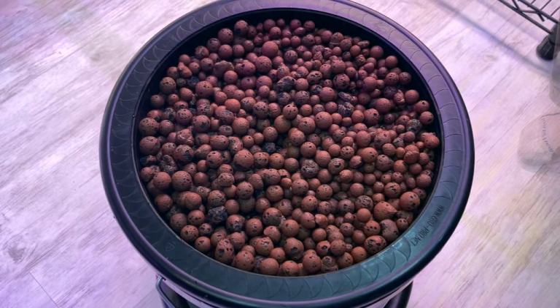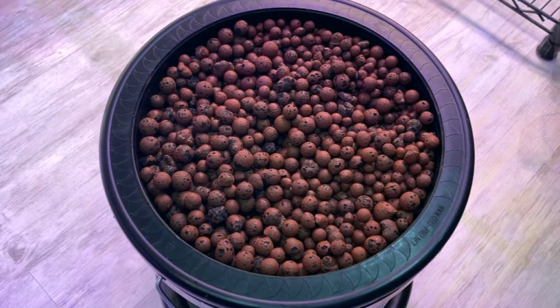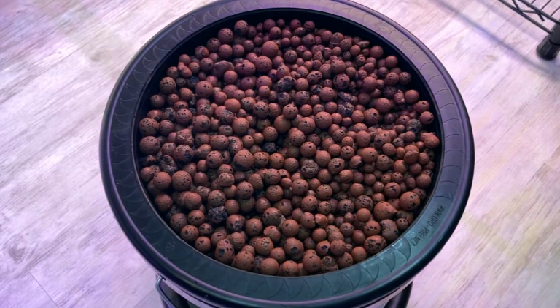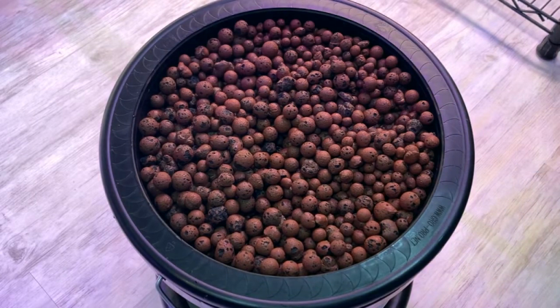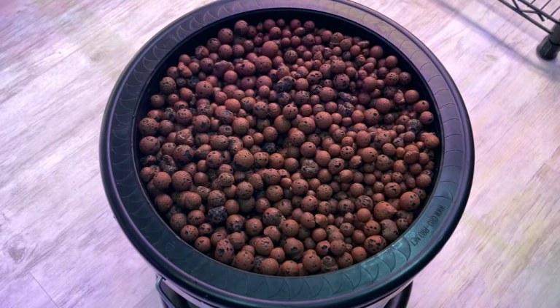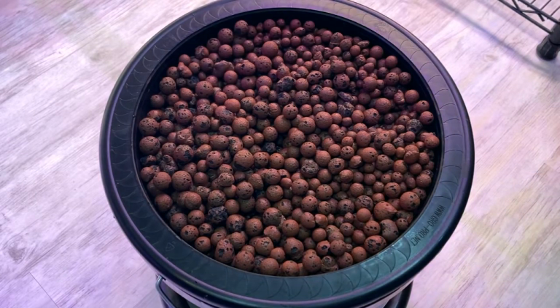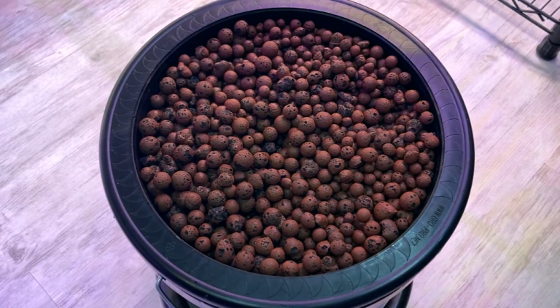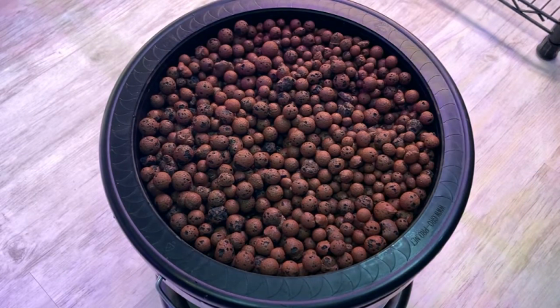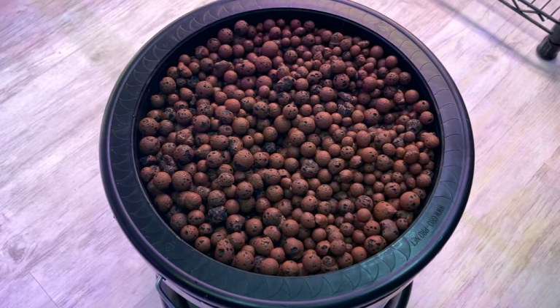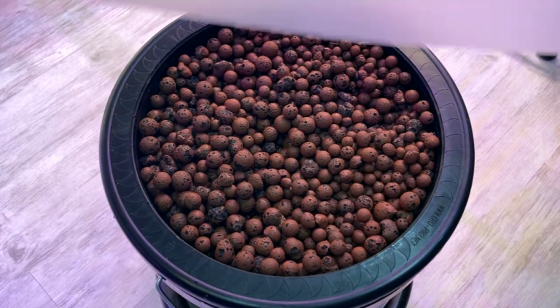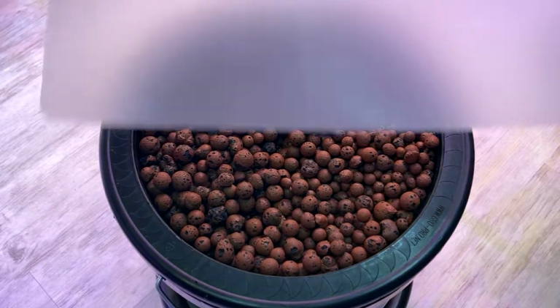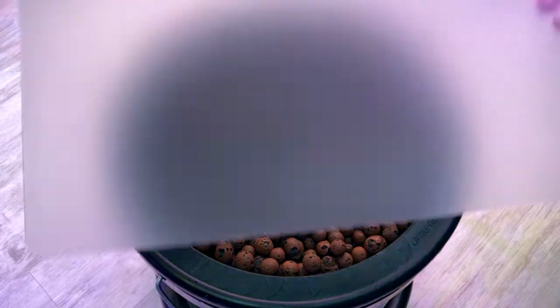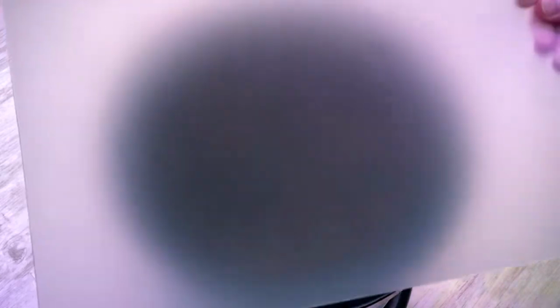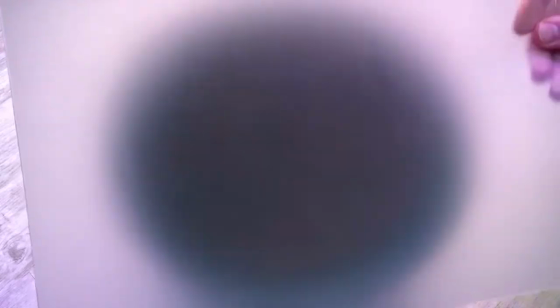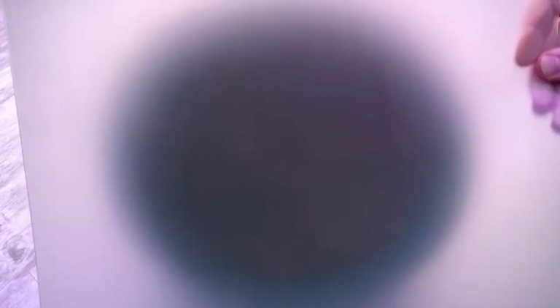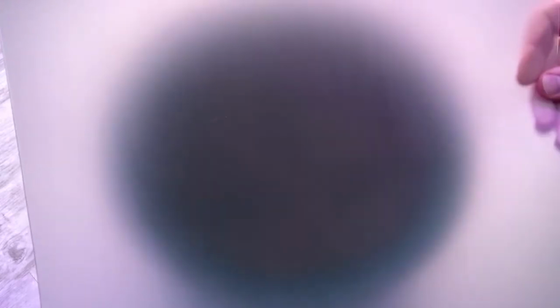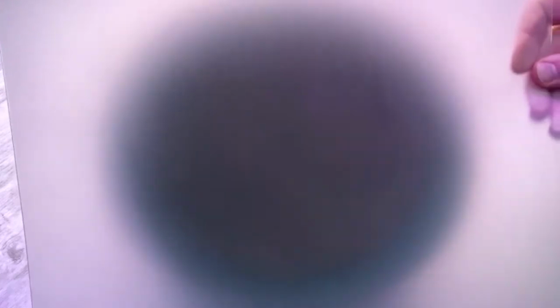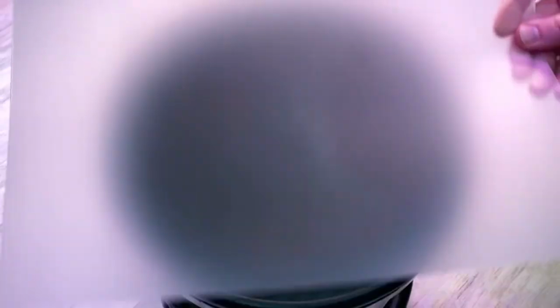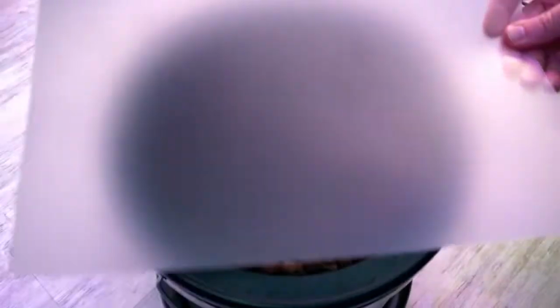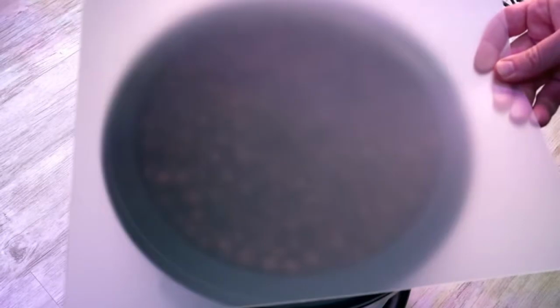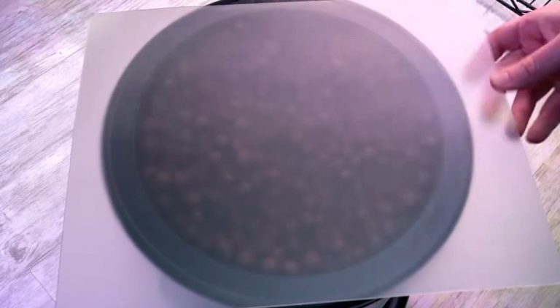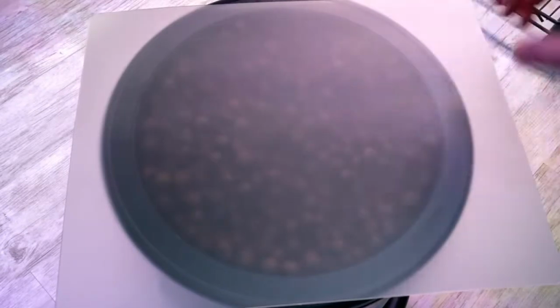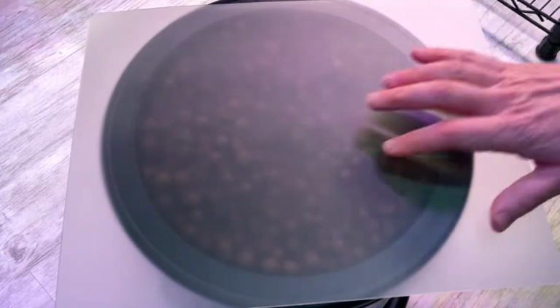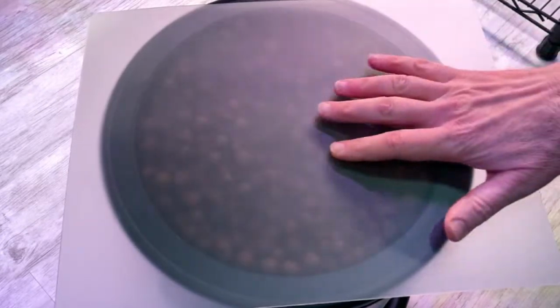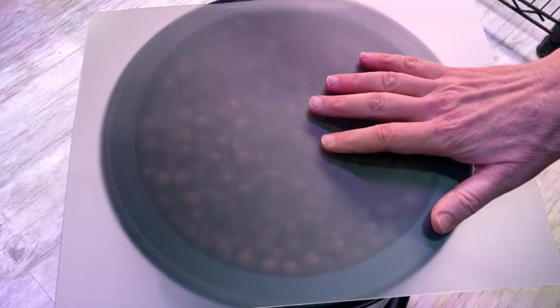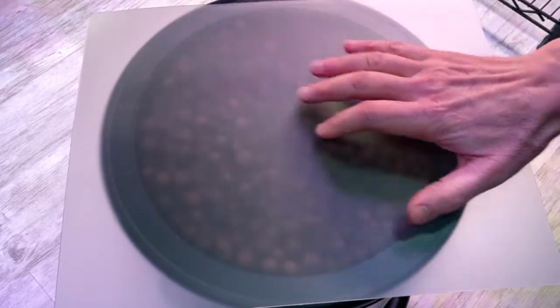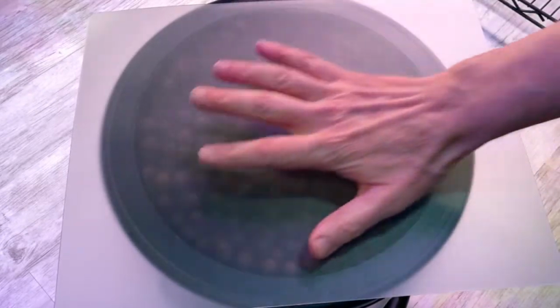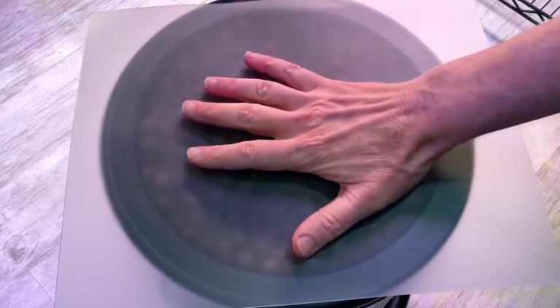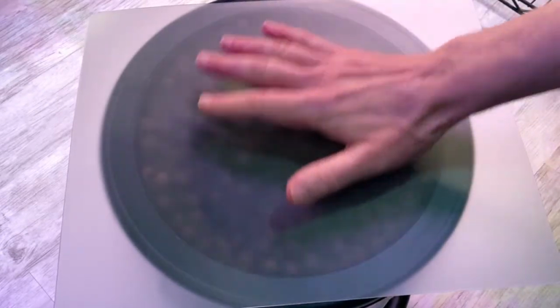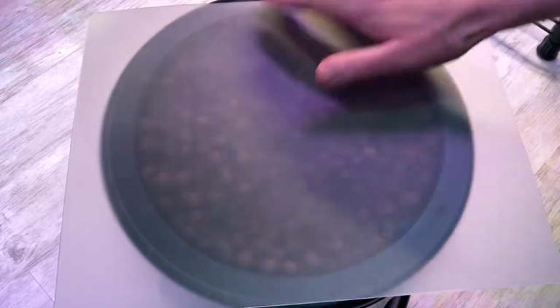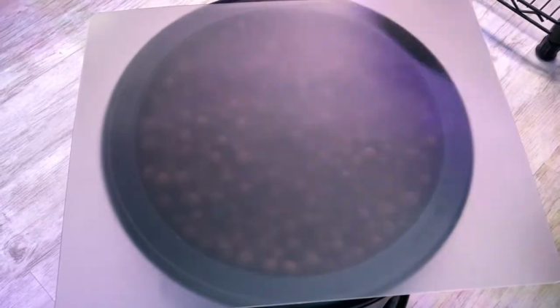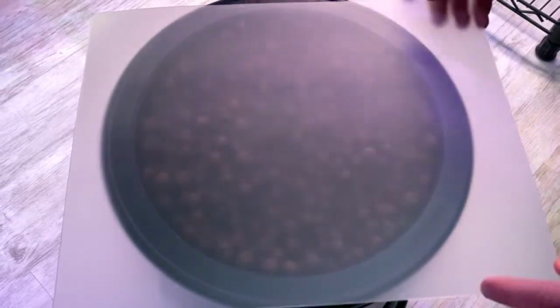Almost forgot — we need a humidity dome. I don't have one, so I'm going to use this cutting board. We'll see how it goes.